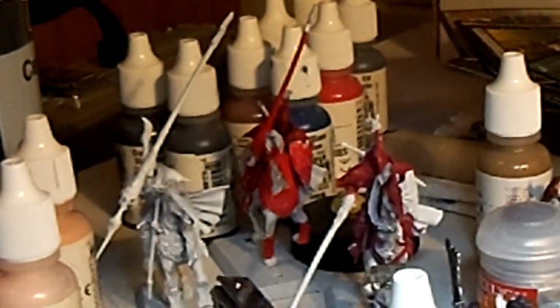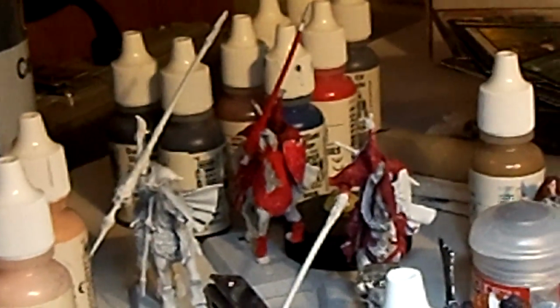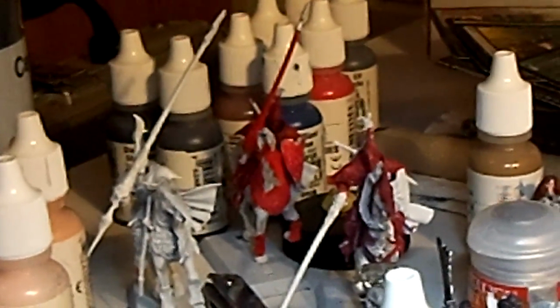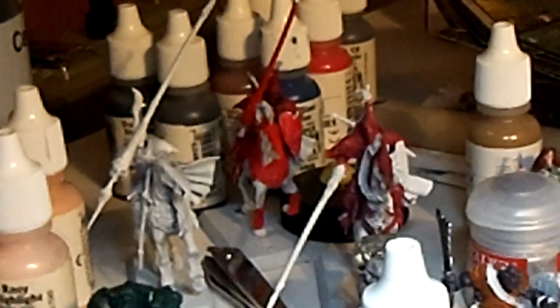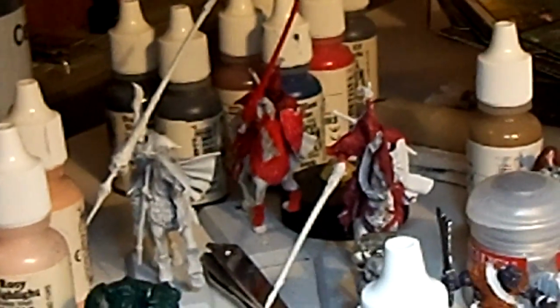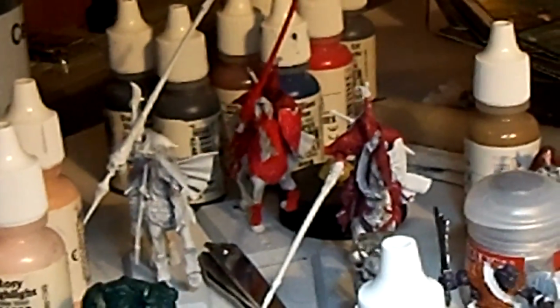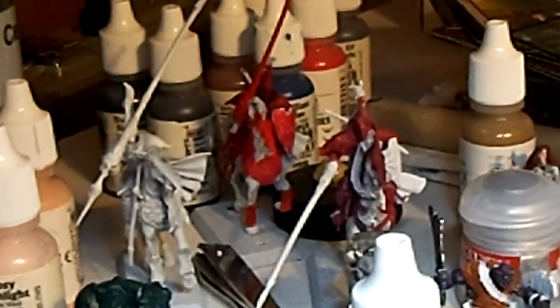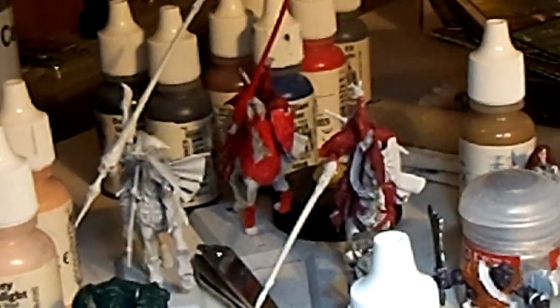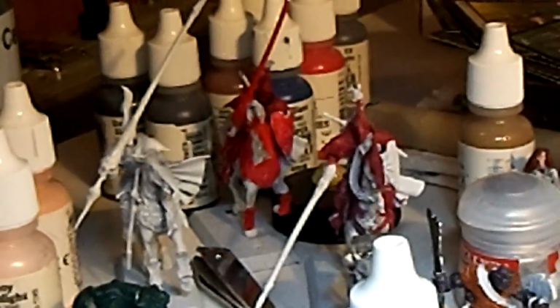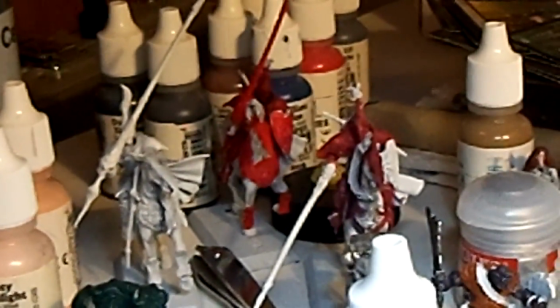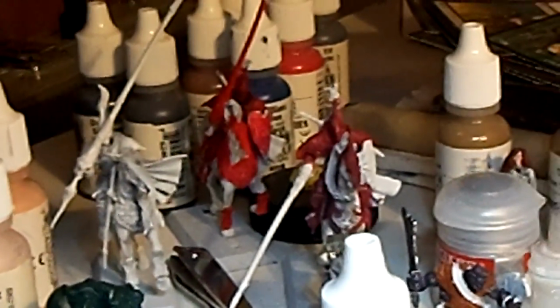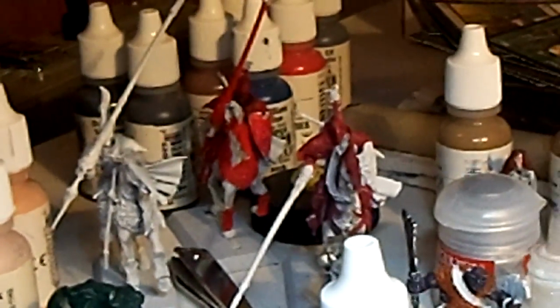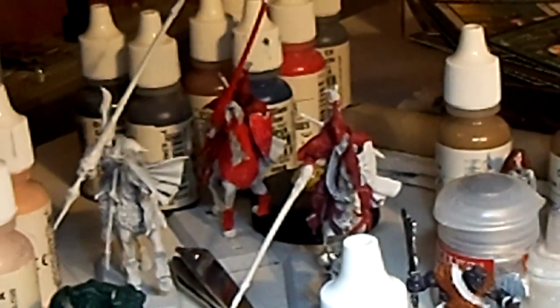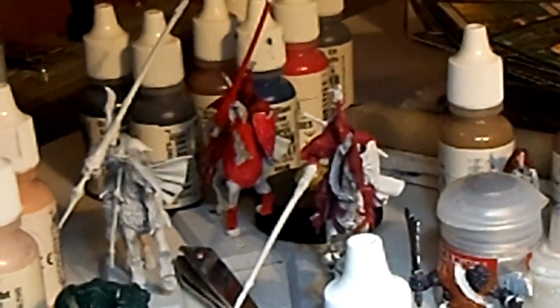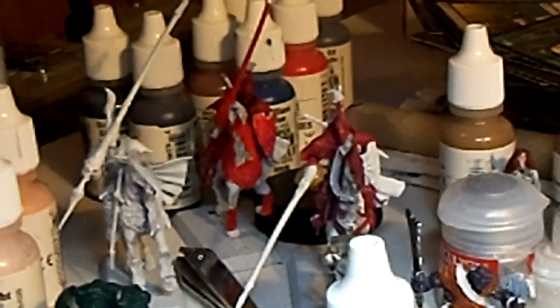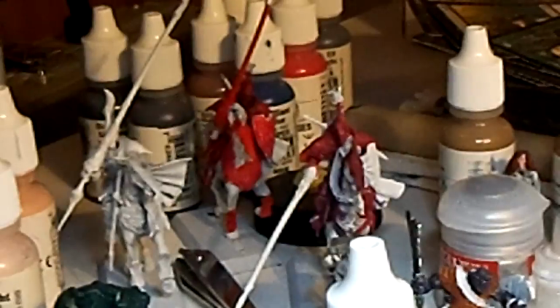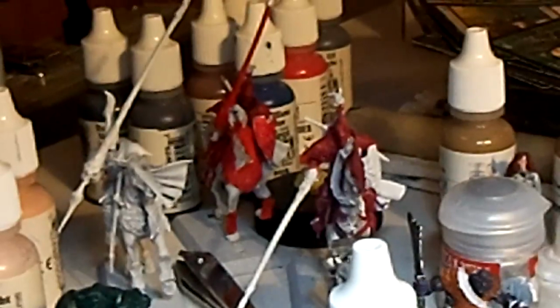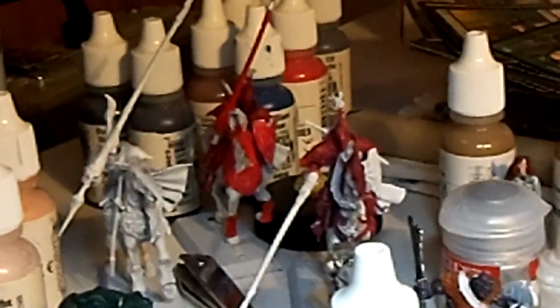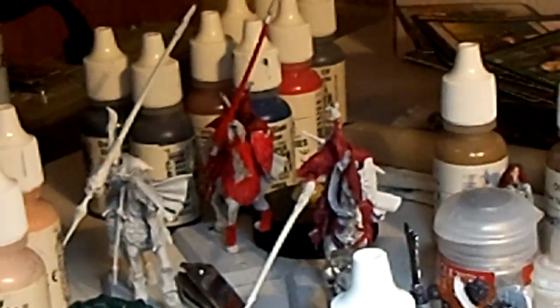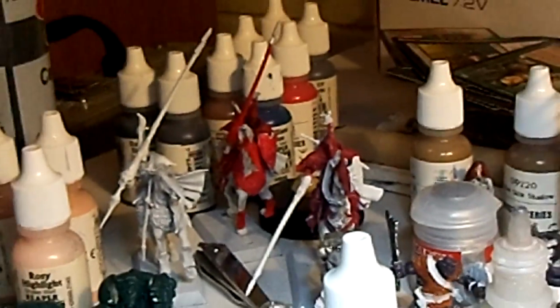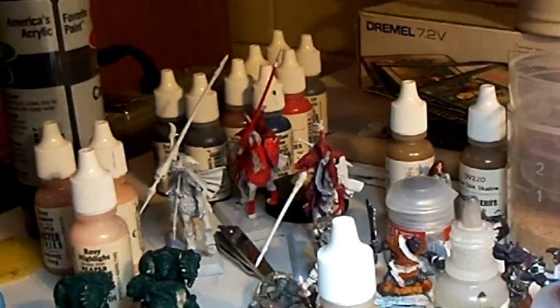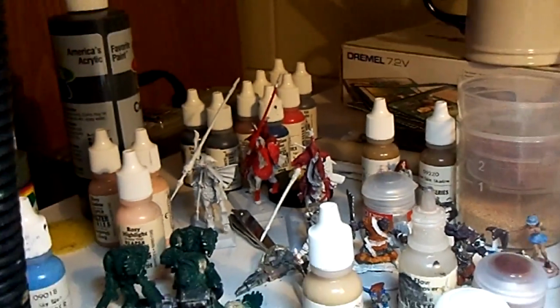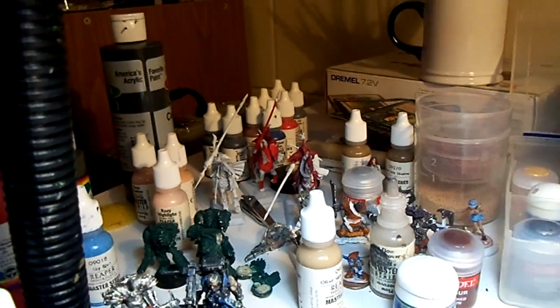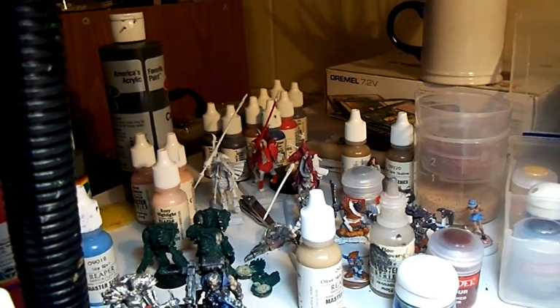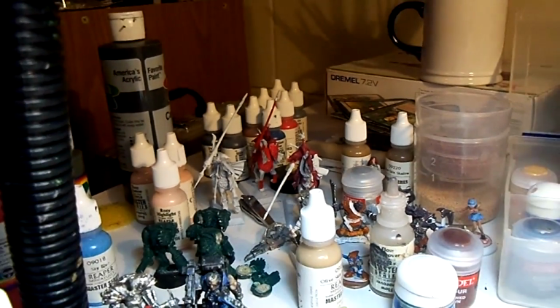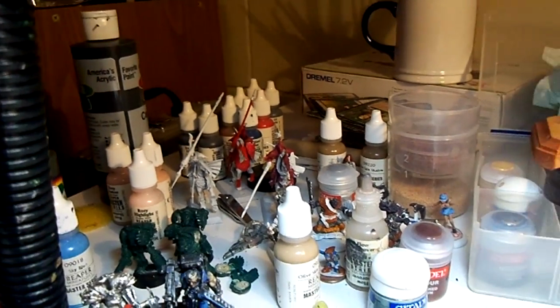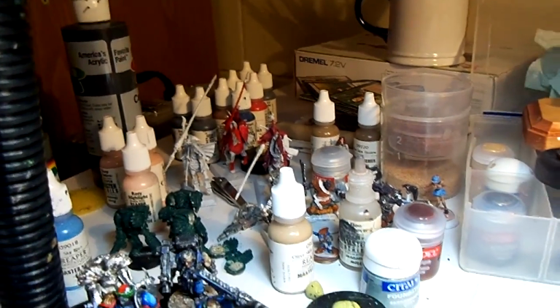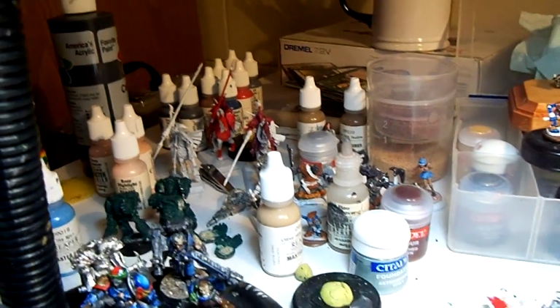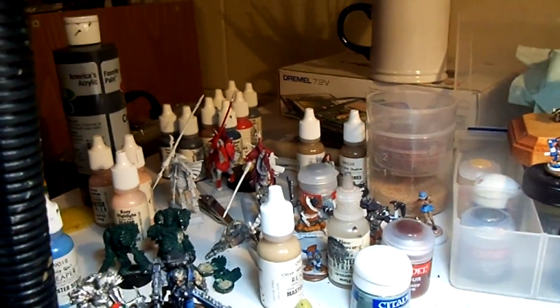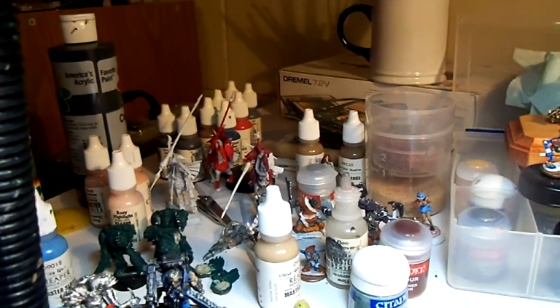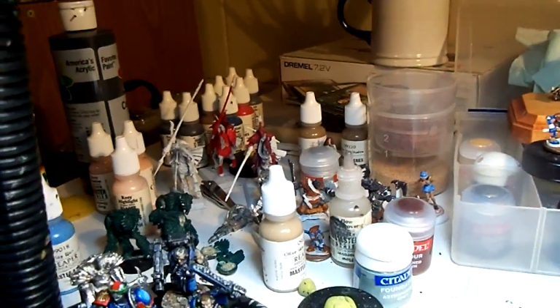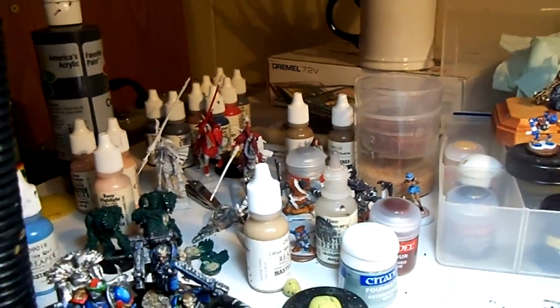The ones in the back there — I'll zoom in — those are going to be my Lannister Knights. They're actually Confrontation miniatures, but I'm going to paint them red and gold because they have really cool lions on the shield, so they're going to be my Lannister miniatures for a game that I'm running.